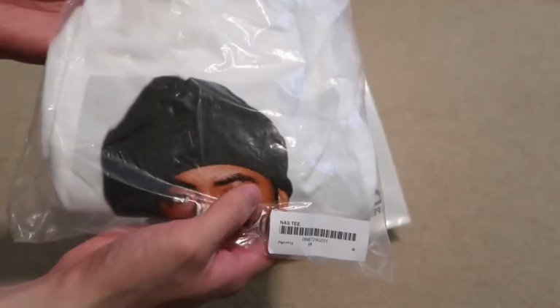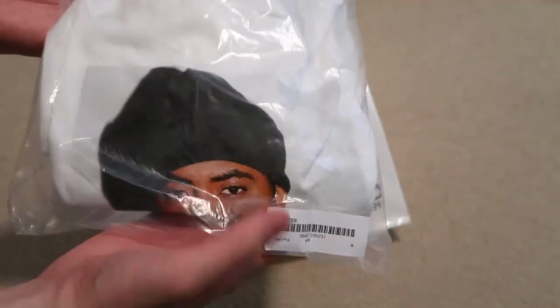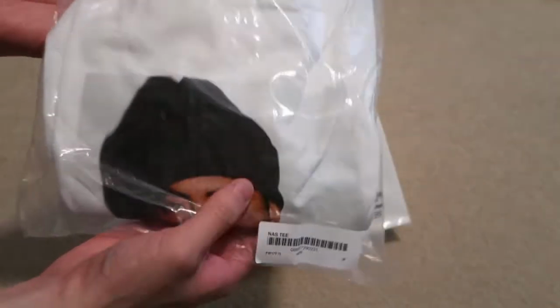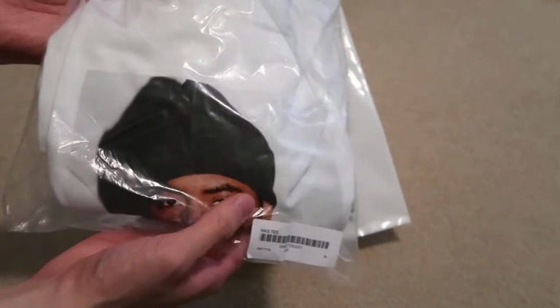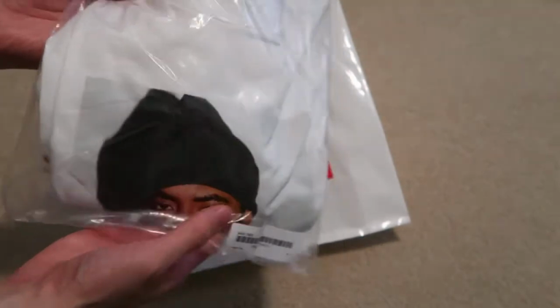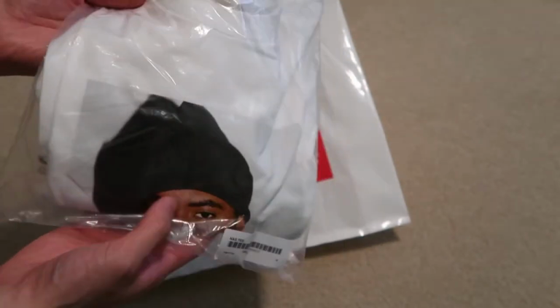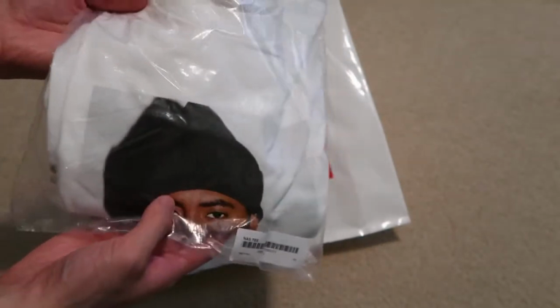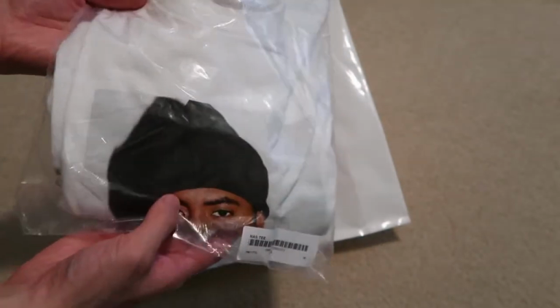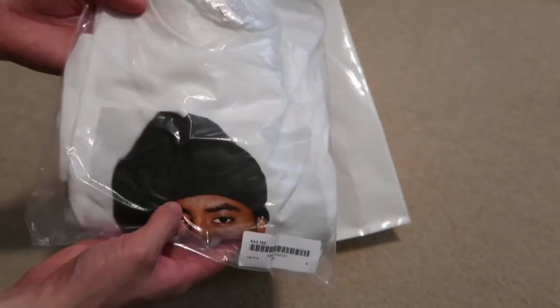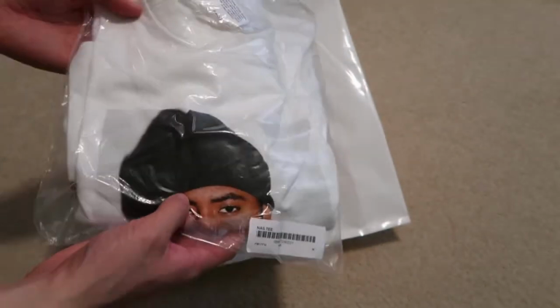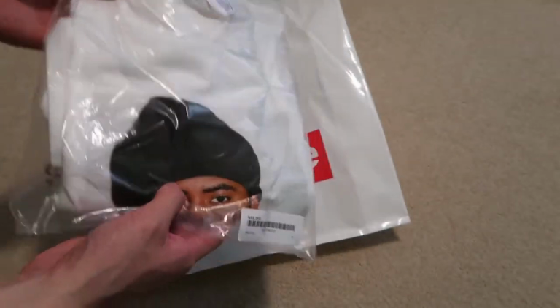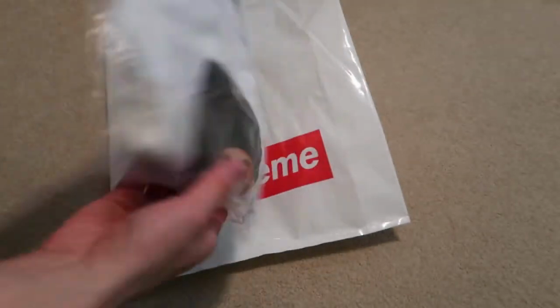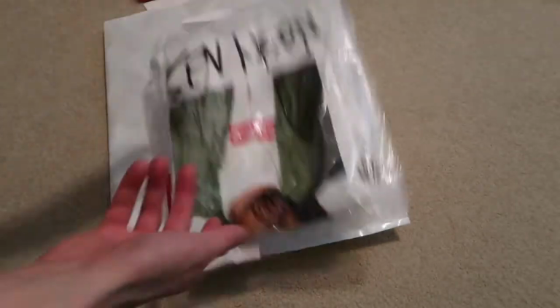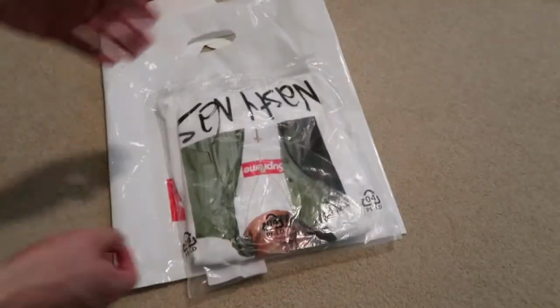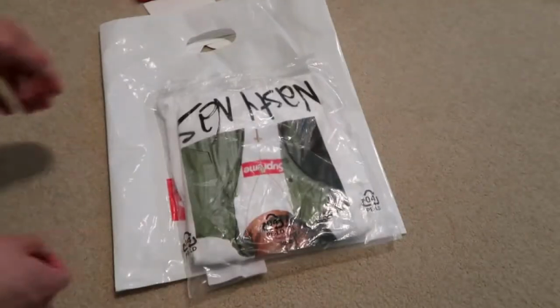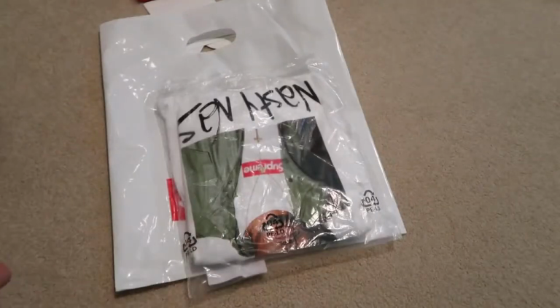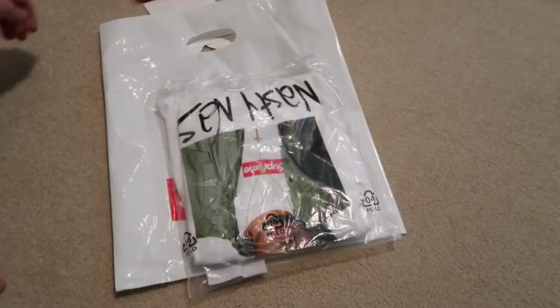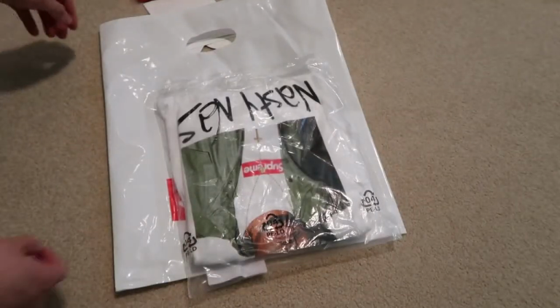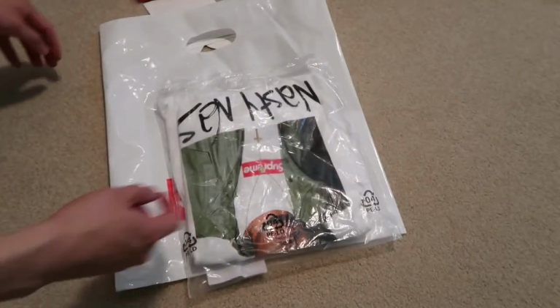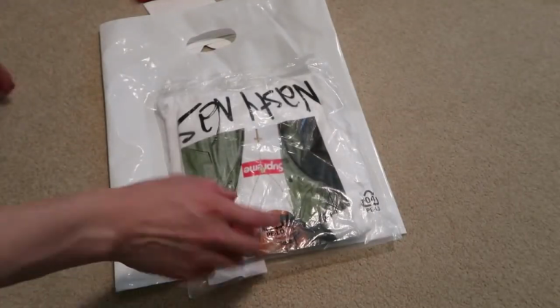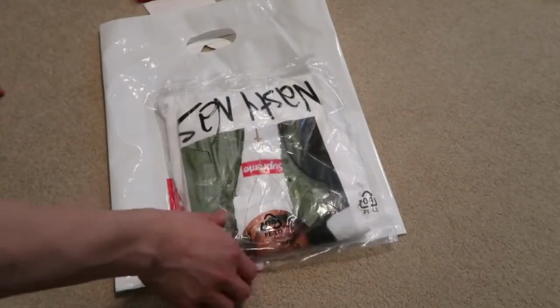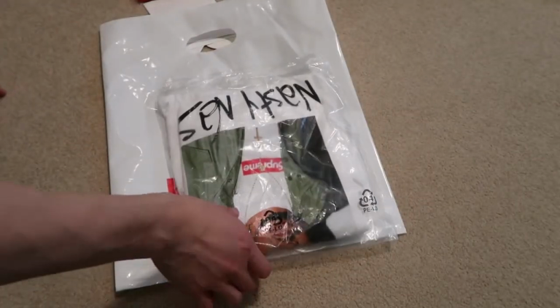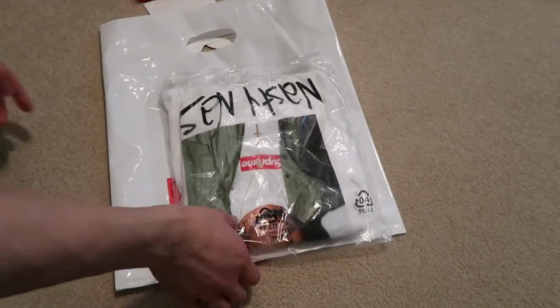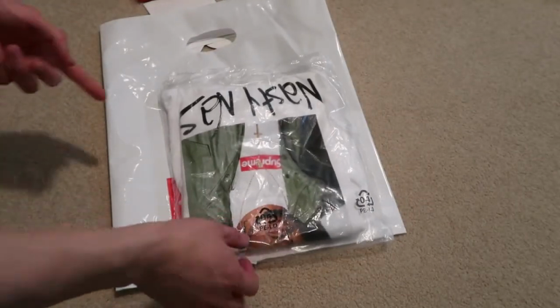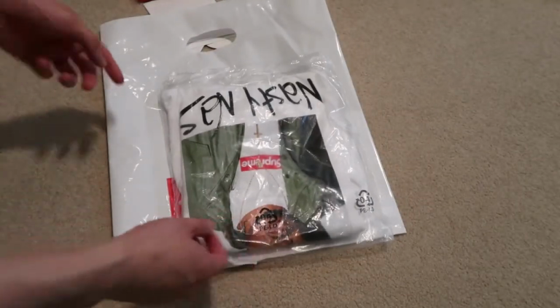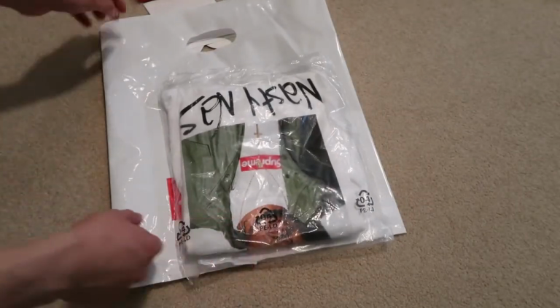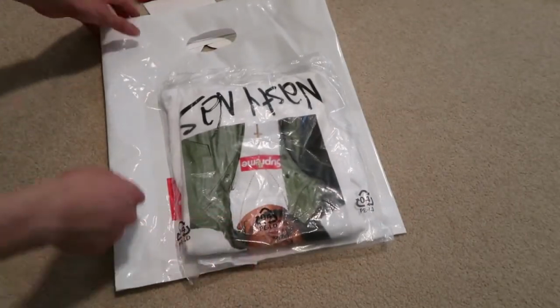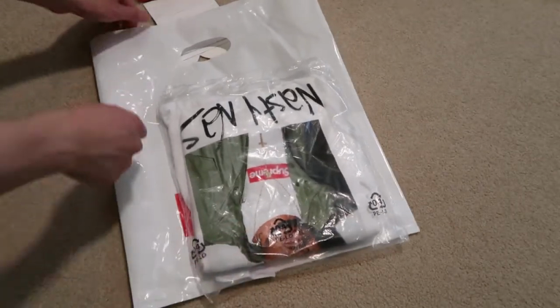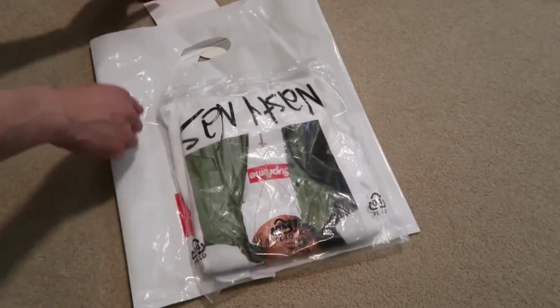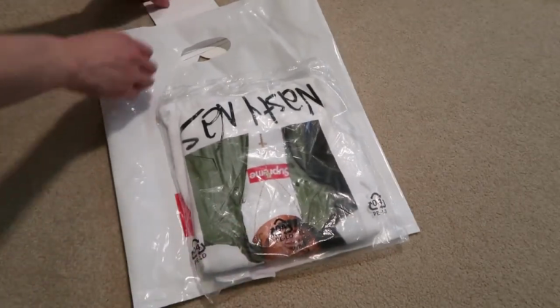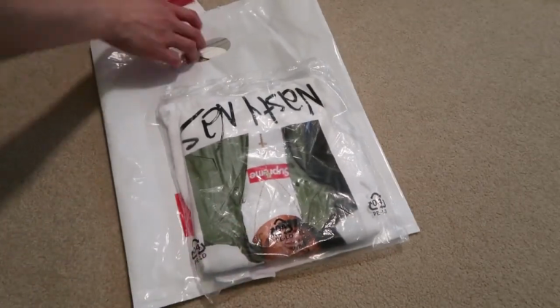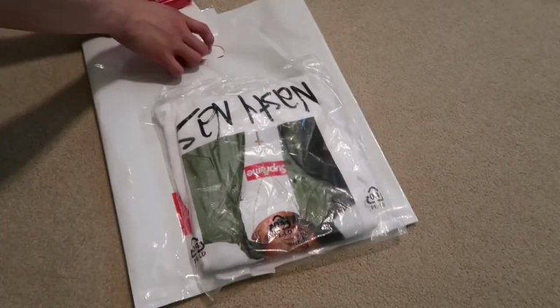Size seasons tees fit a lot bigger, so size medium is like a size large.